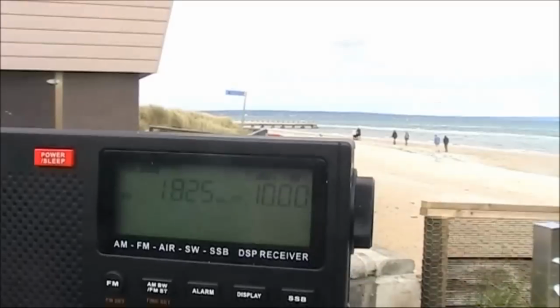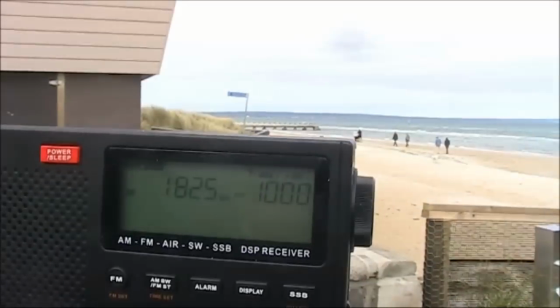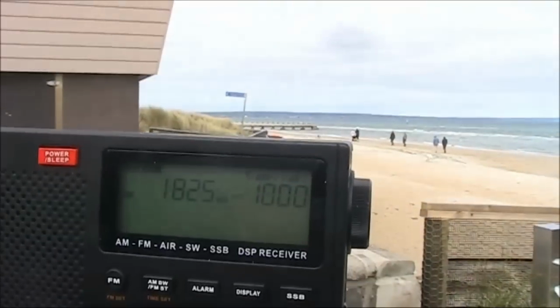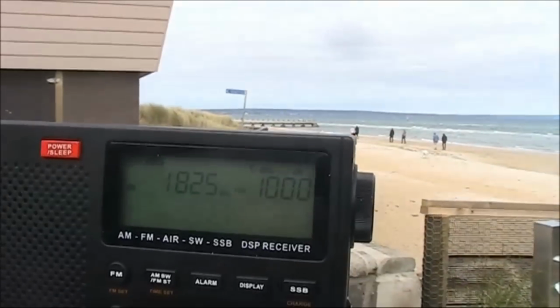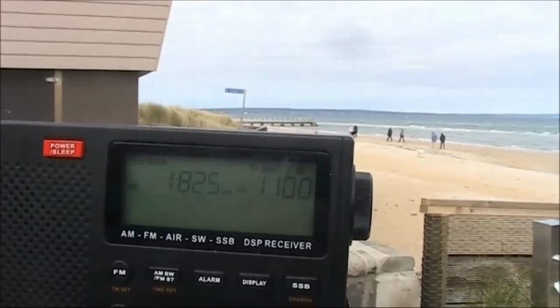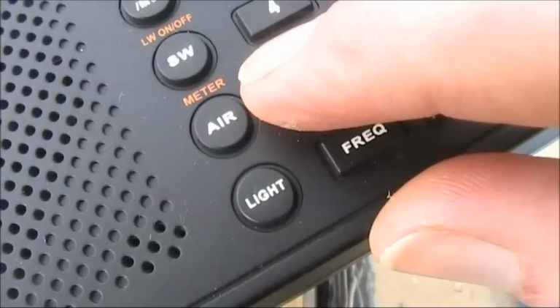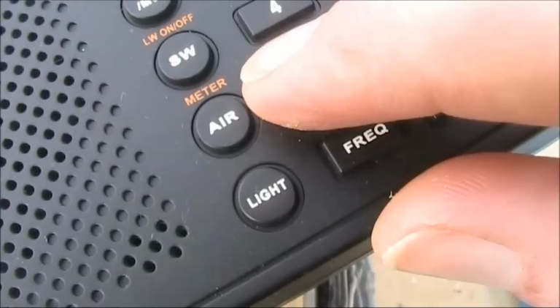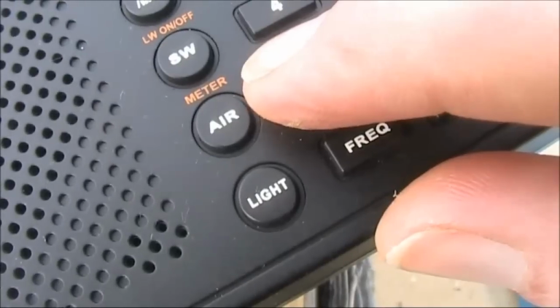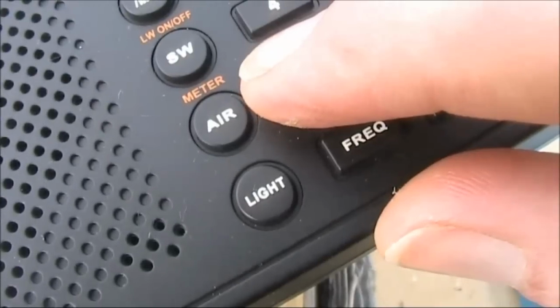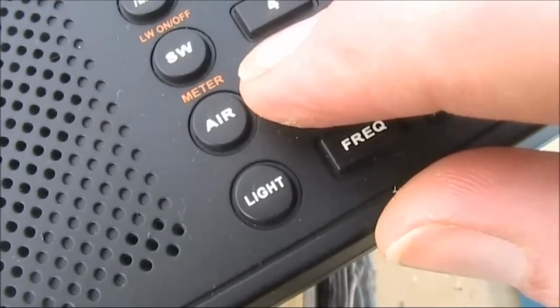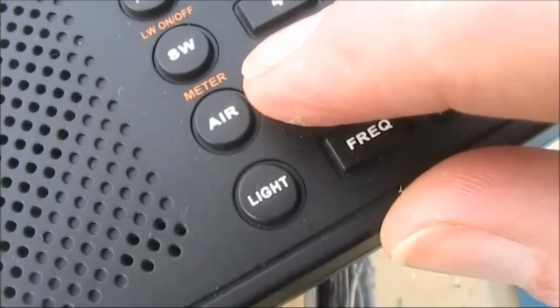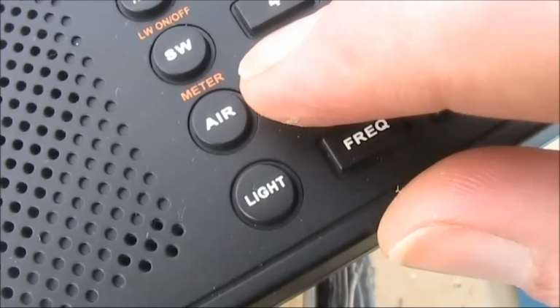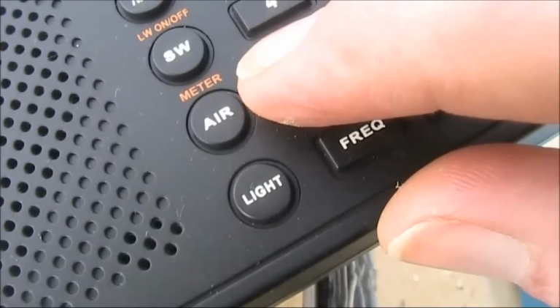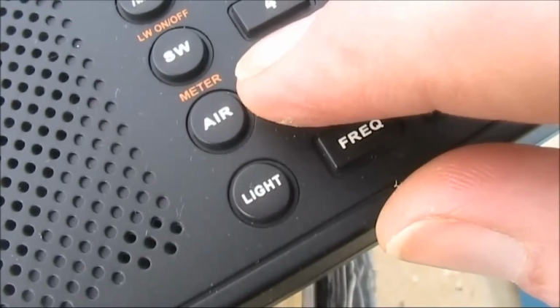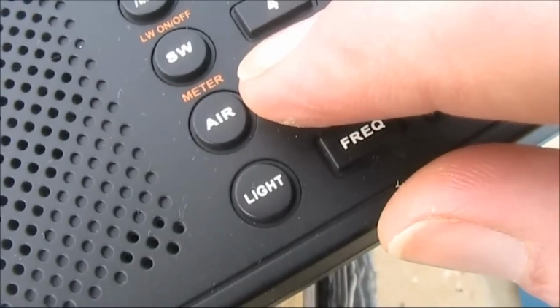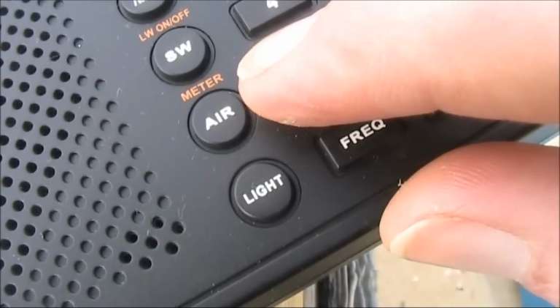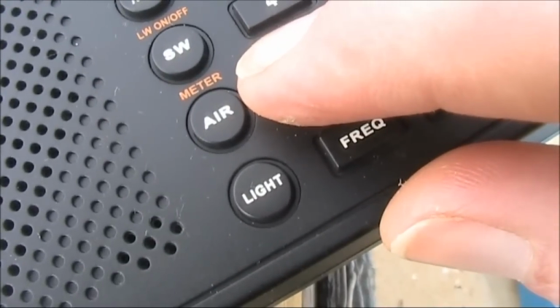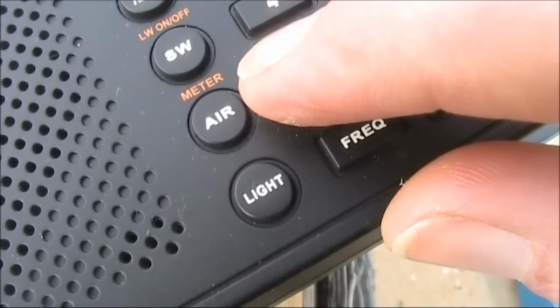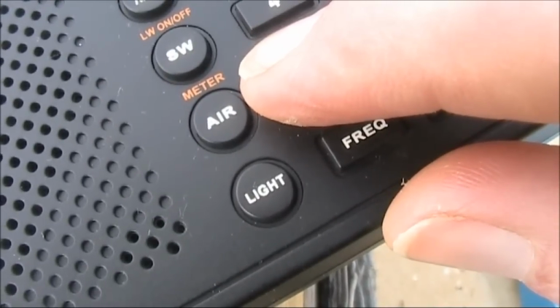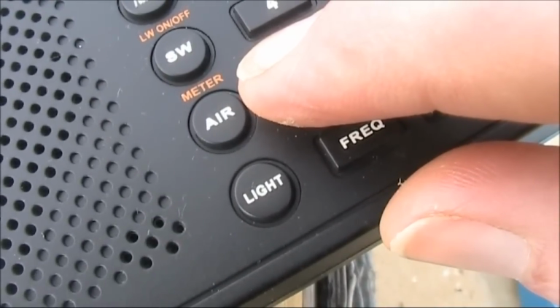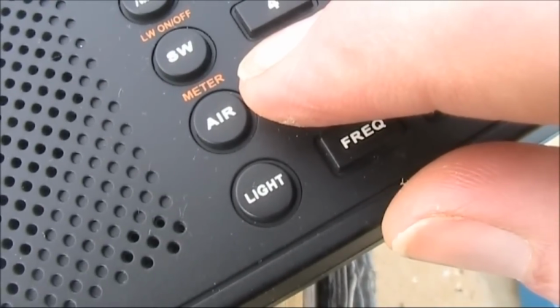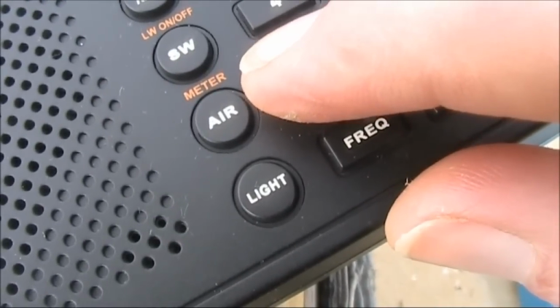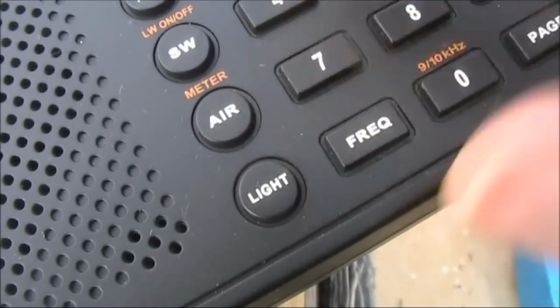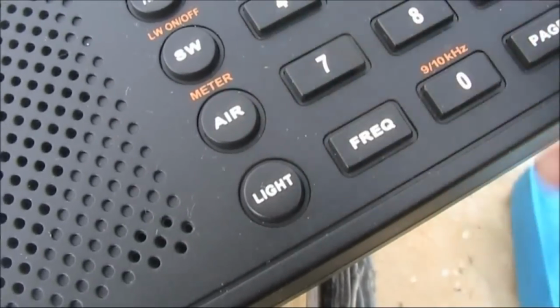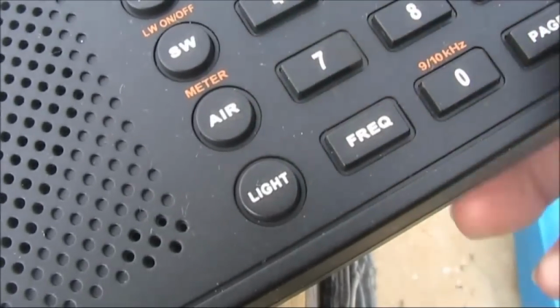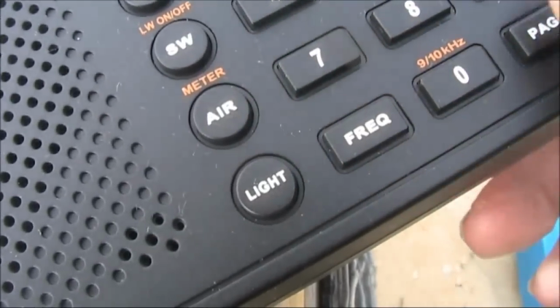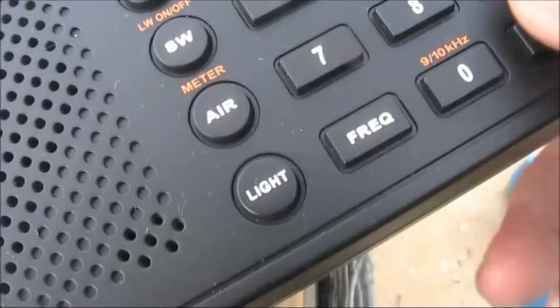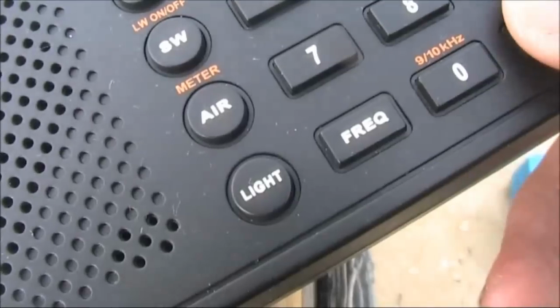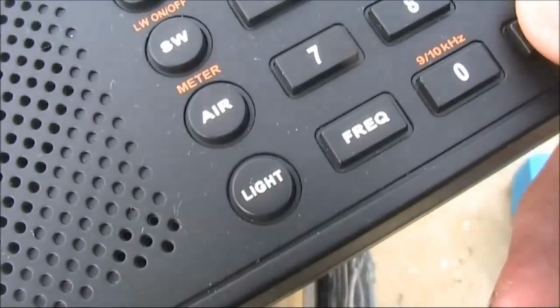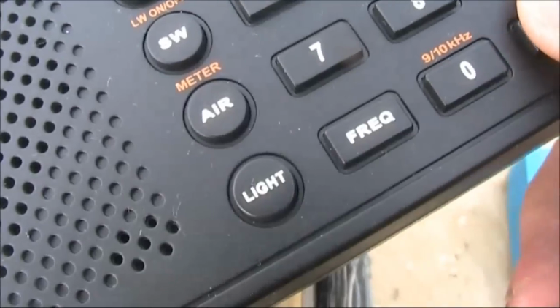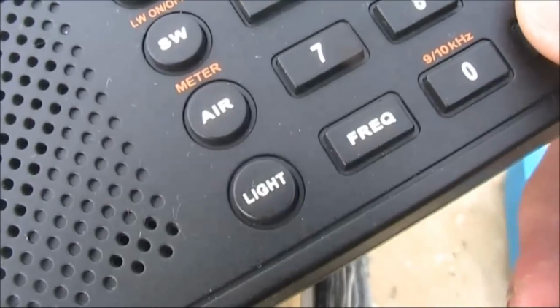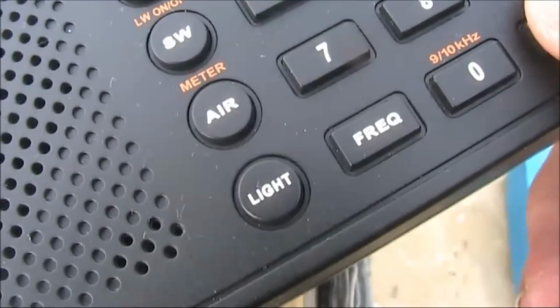A novel feature of this receiver is VHF airband reception. Let's have a listen.